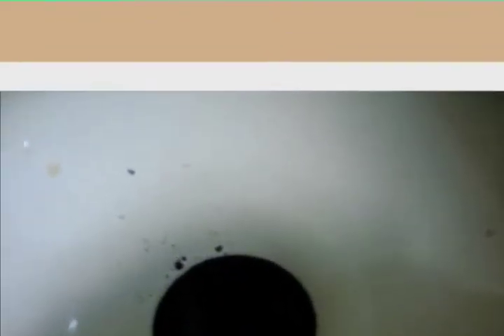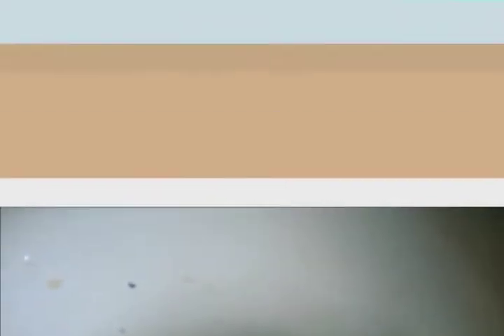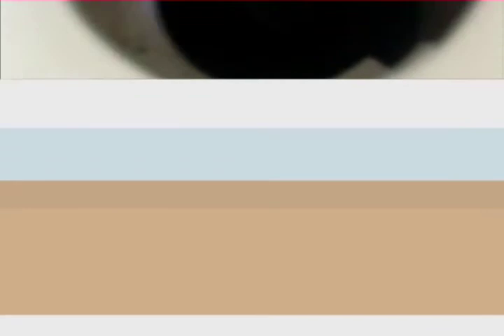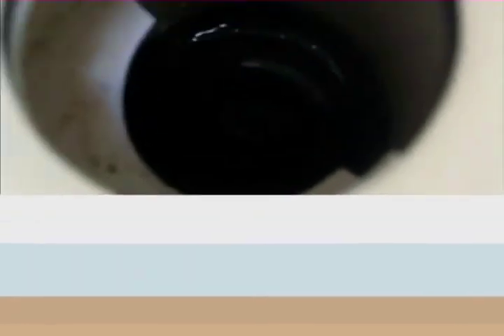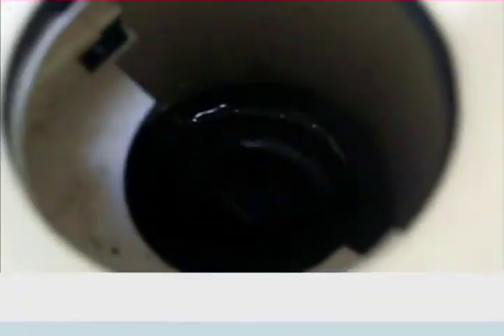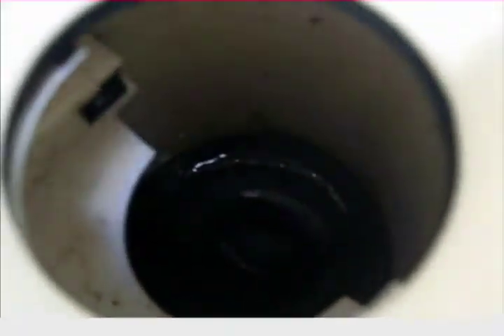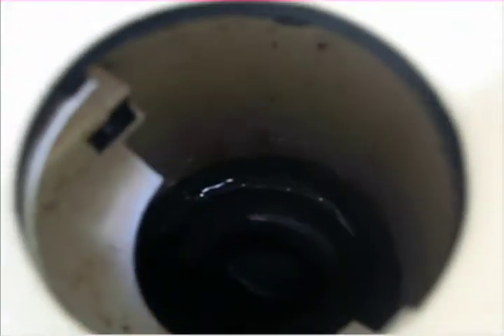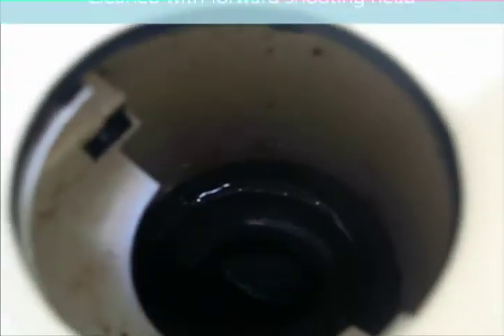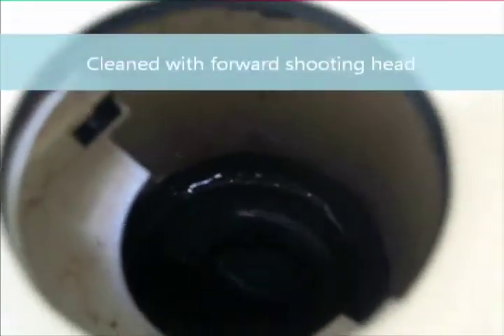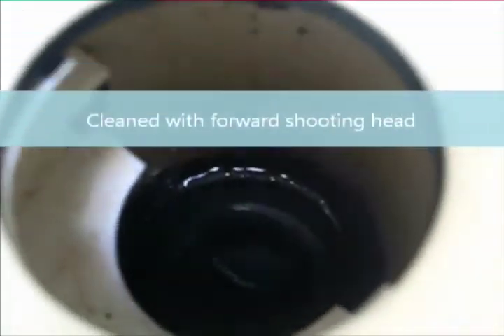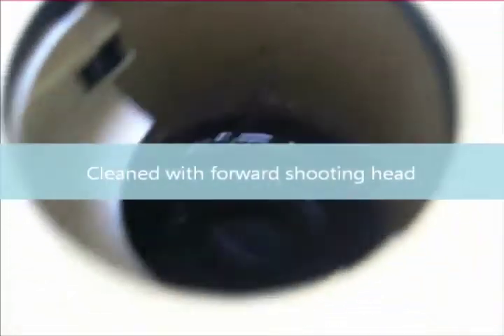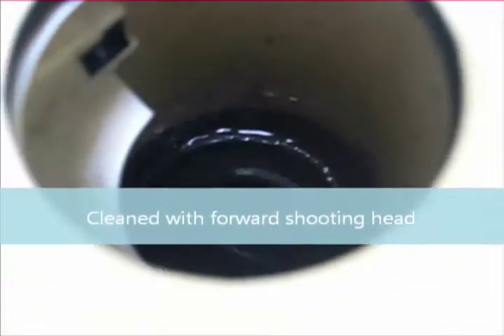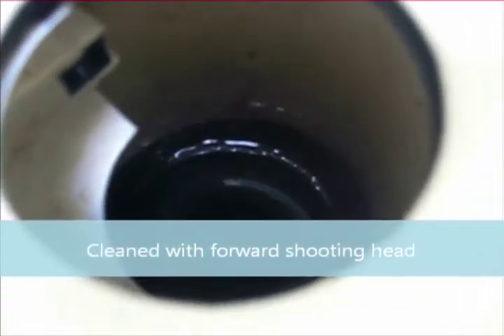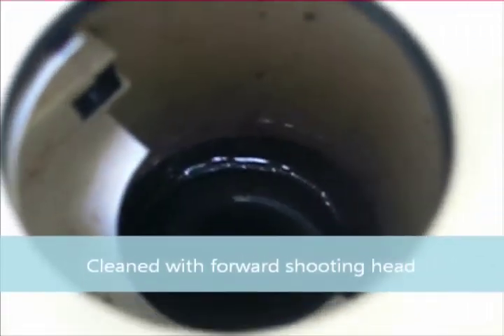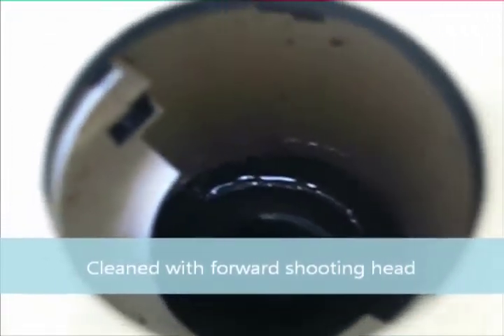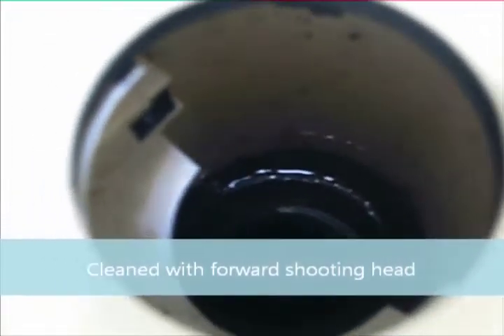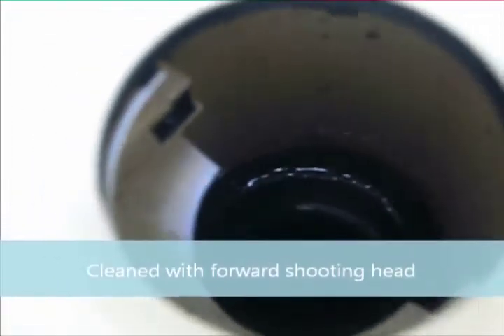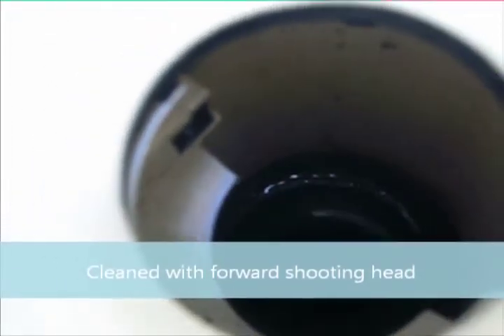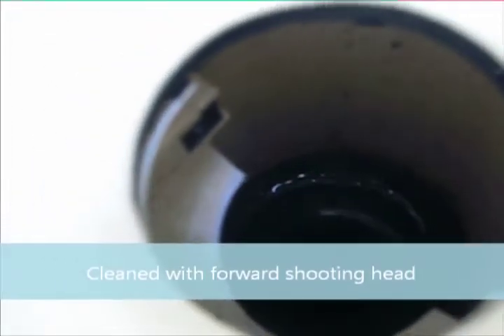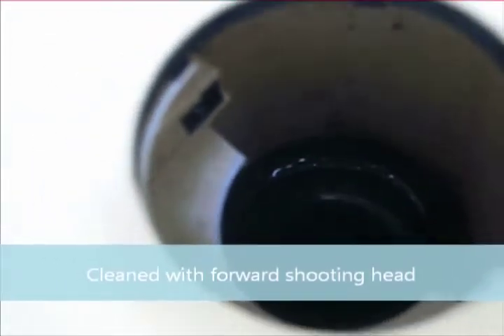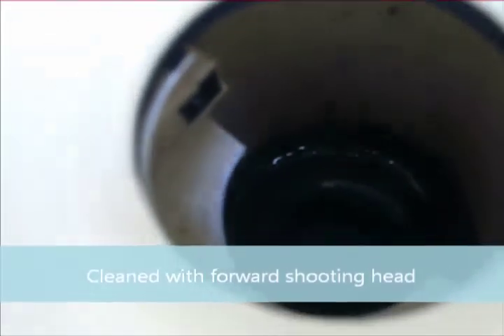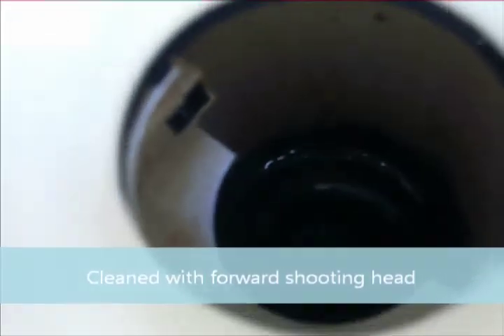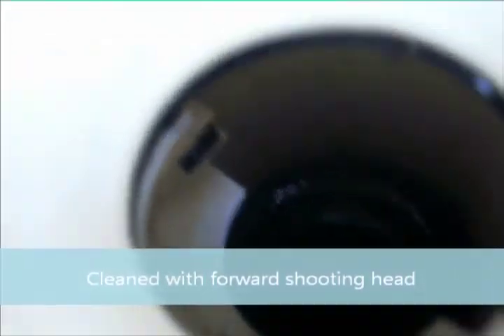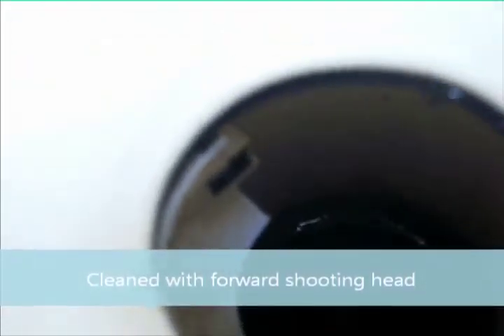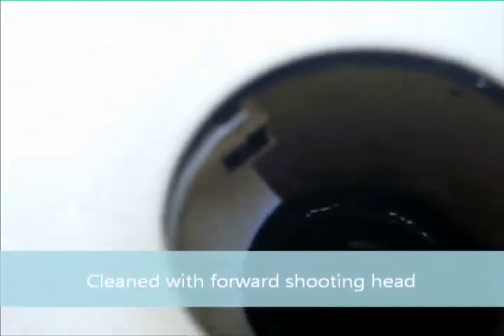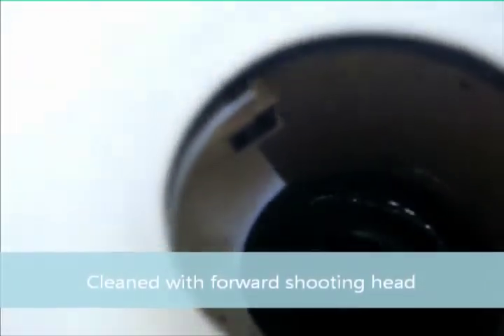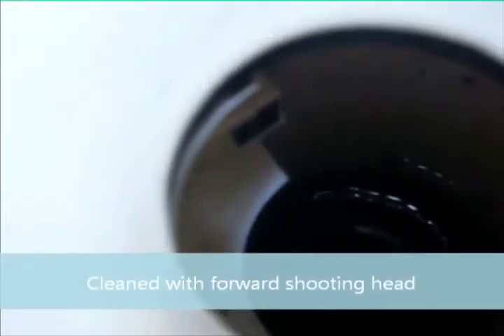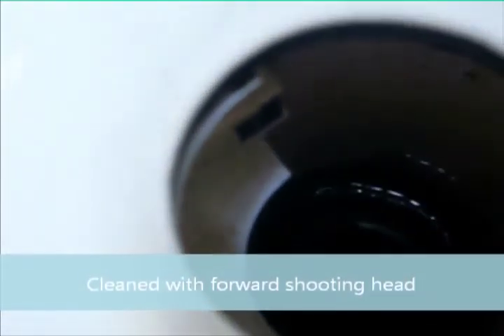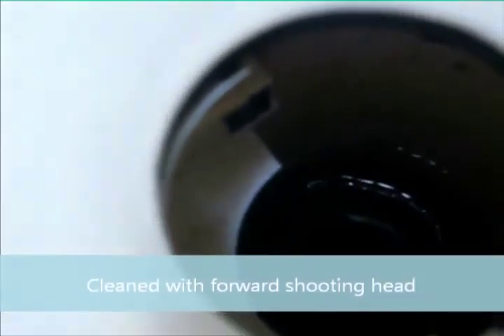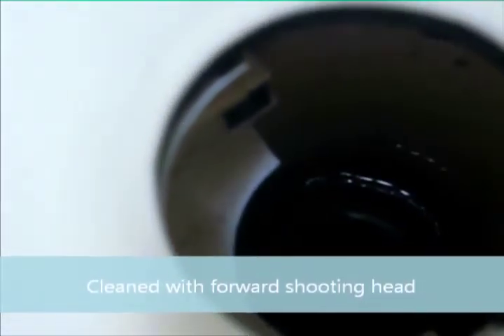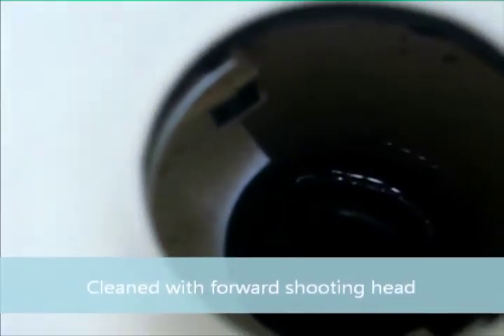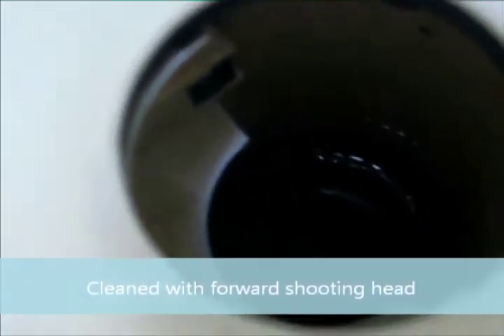Okay, that's what it looks like after we get through cleaning it. All the struvite is gone.